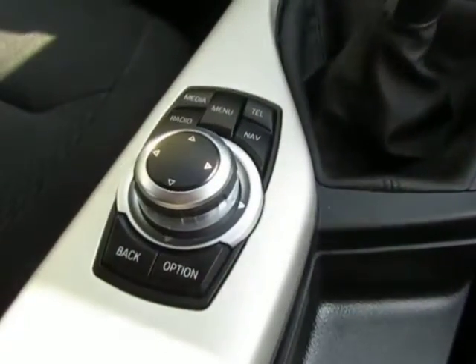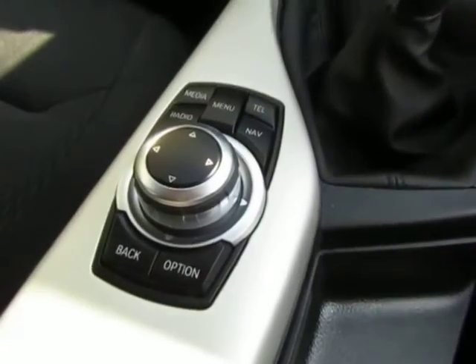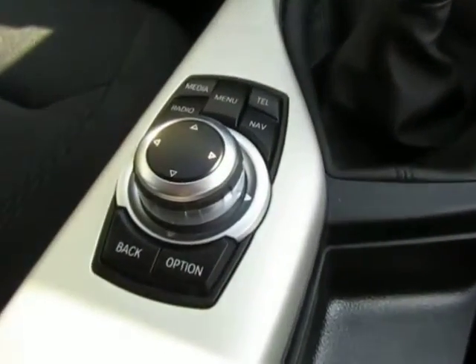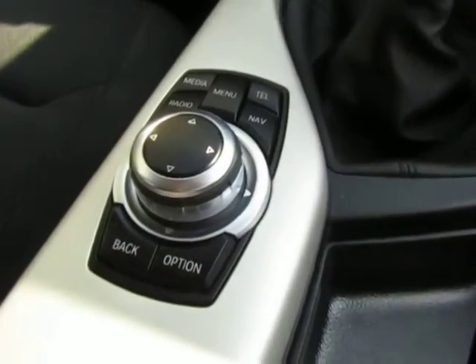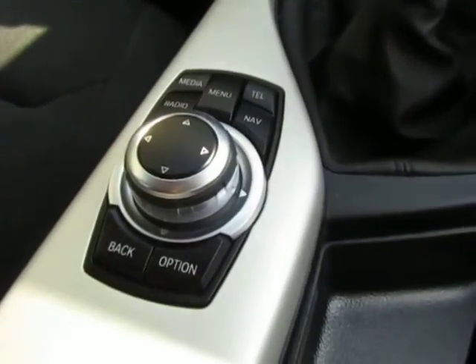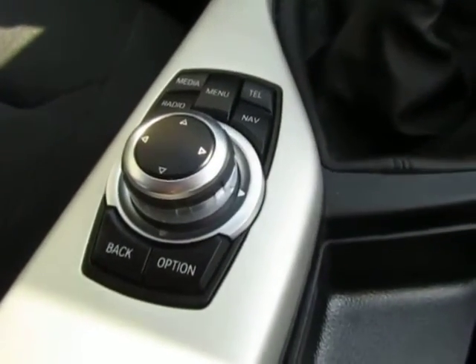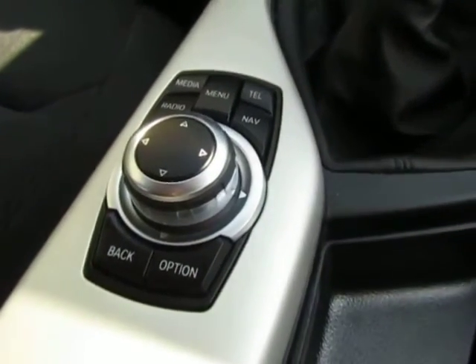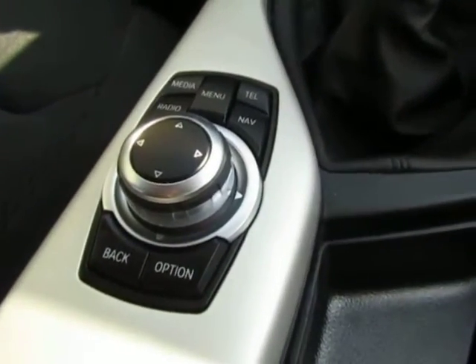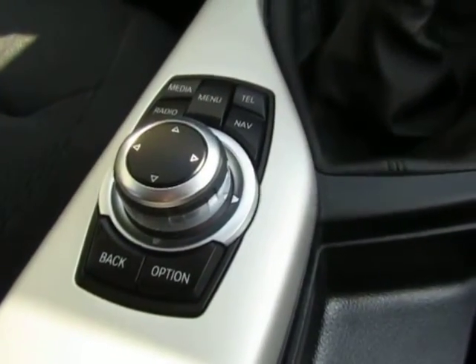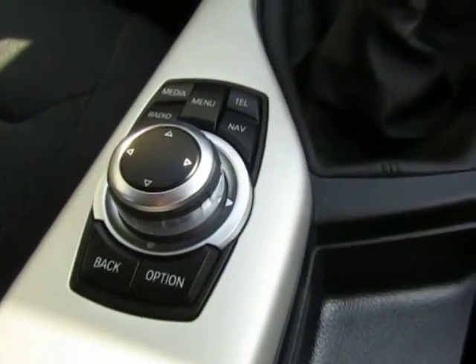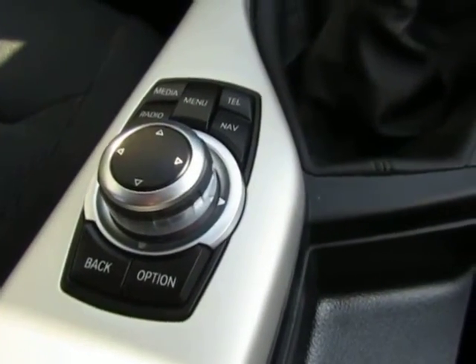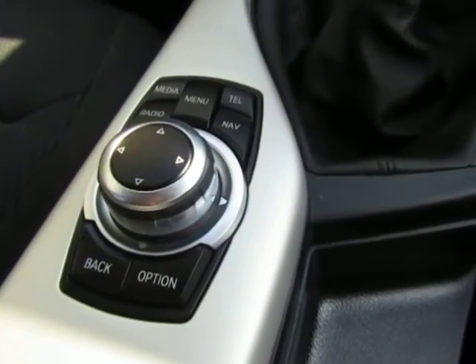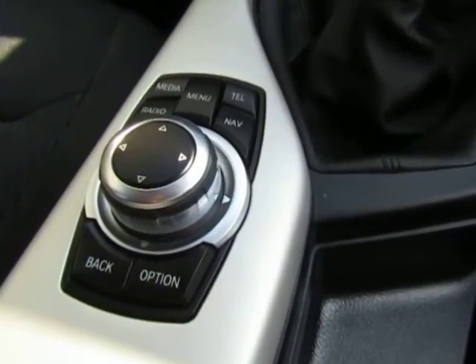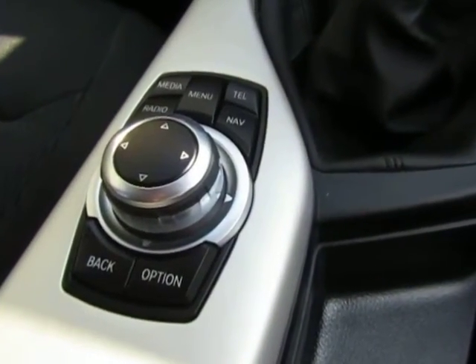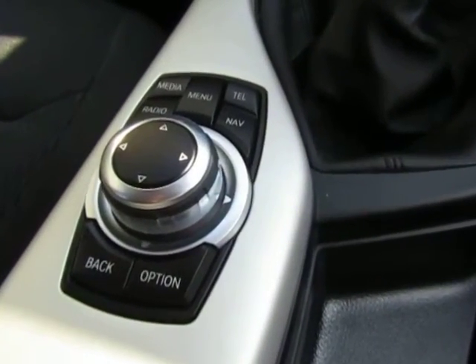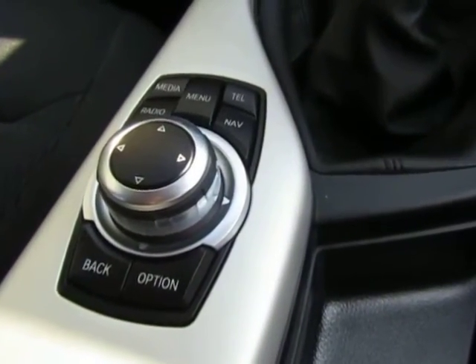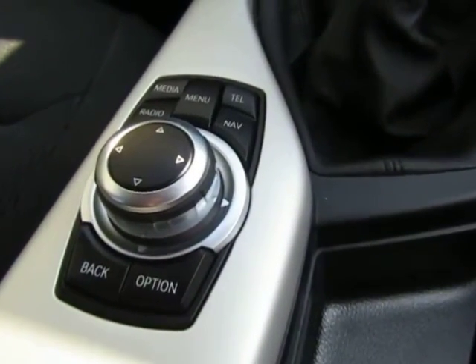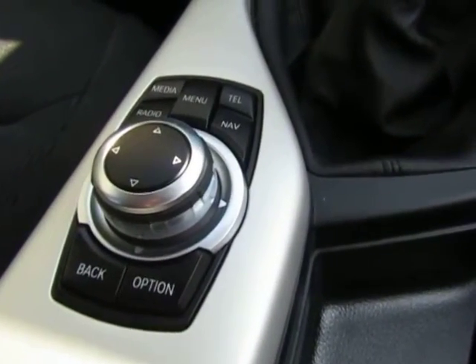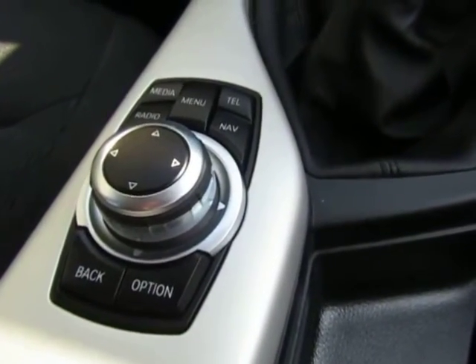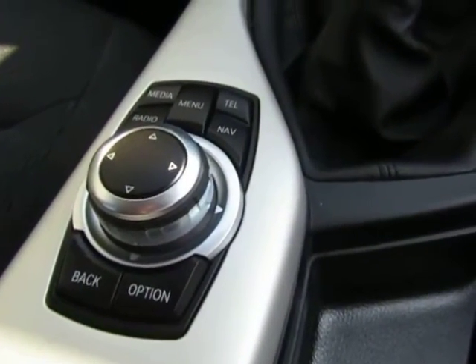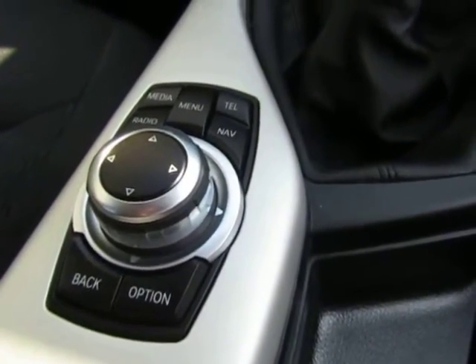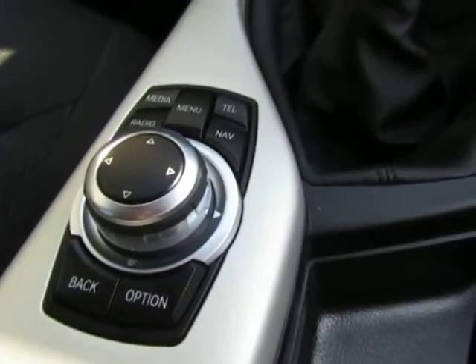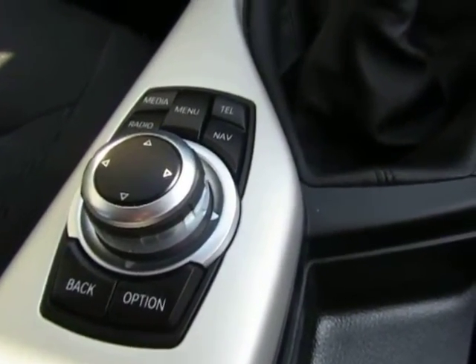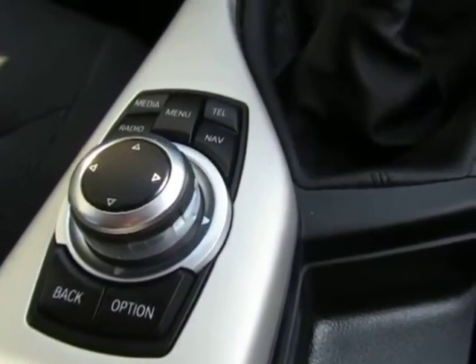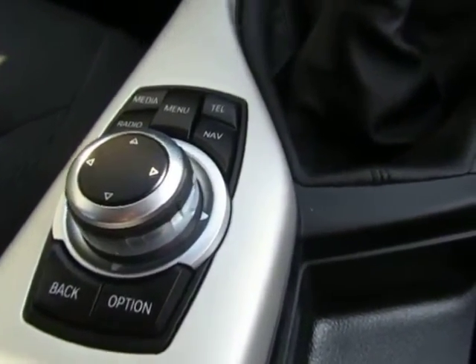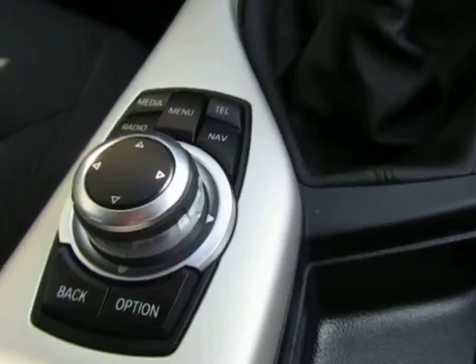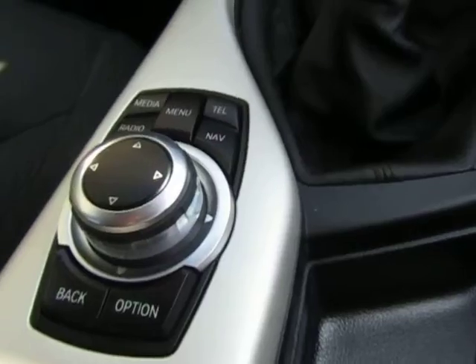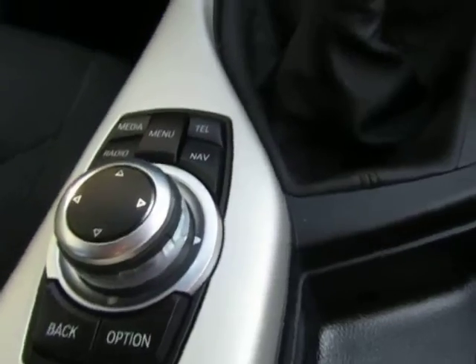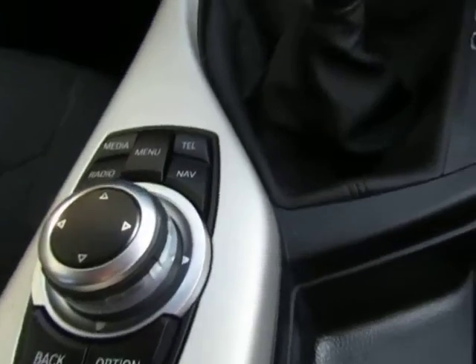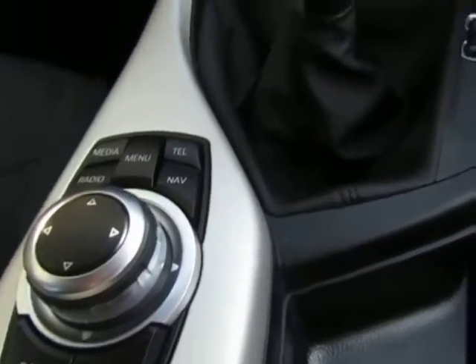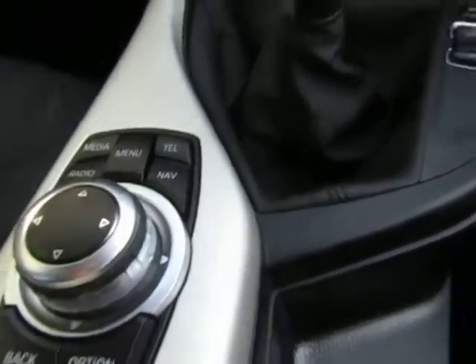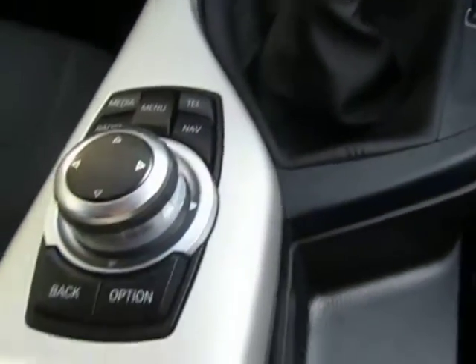There's a controller for the nav and media system — it's a fantastic system, very easy to use.